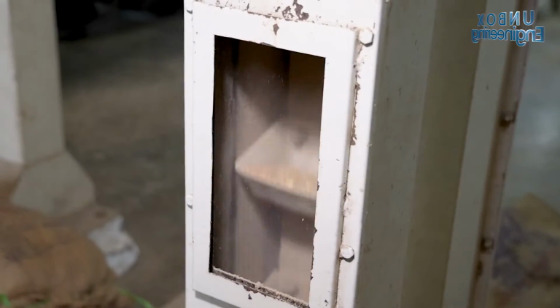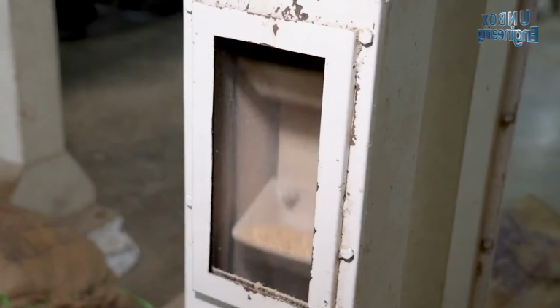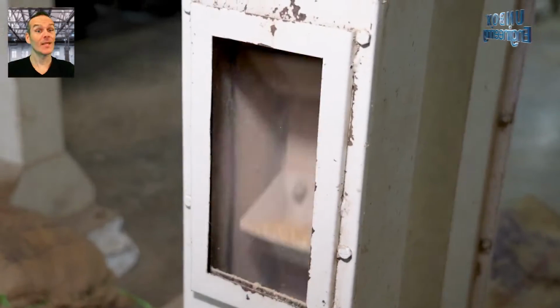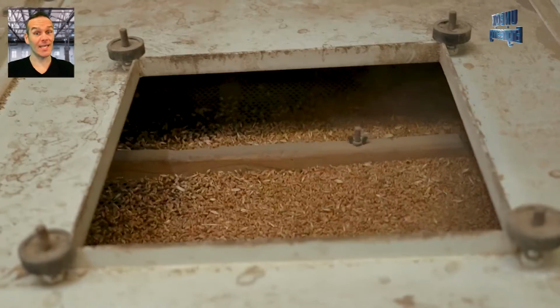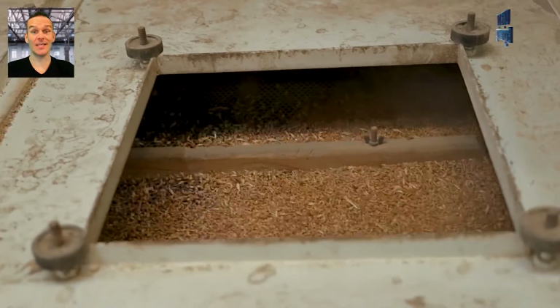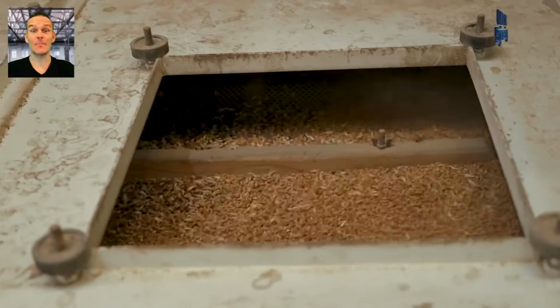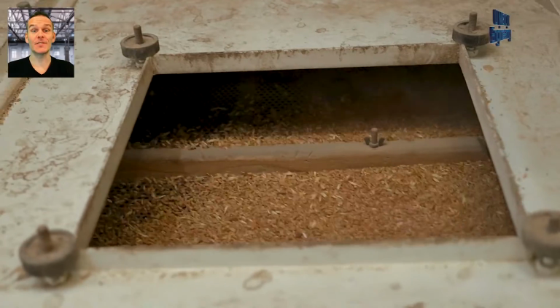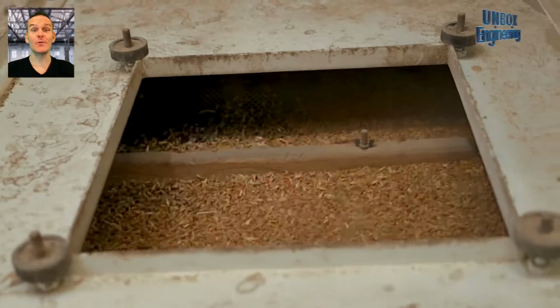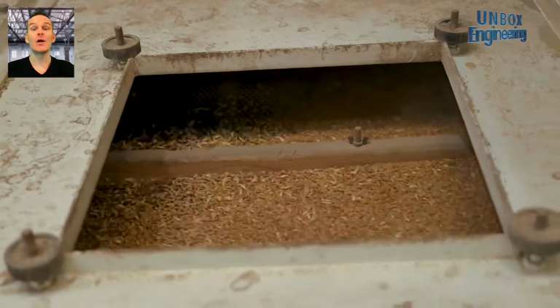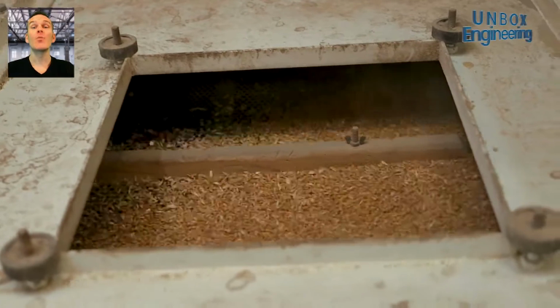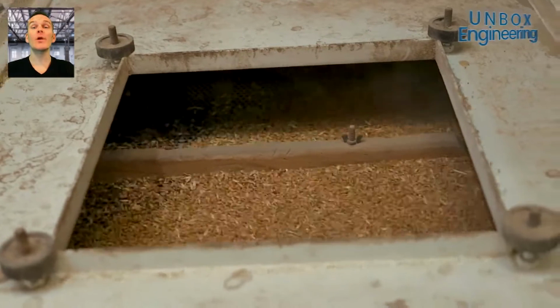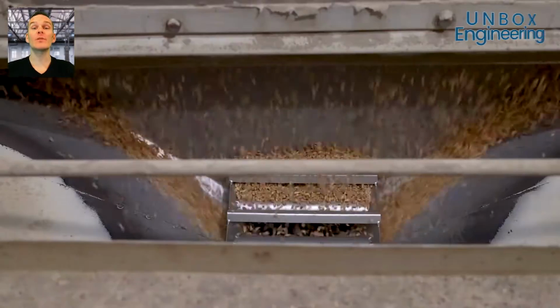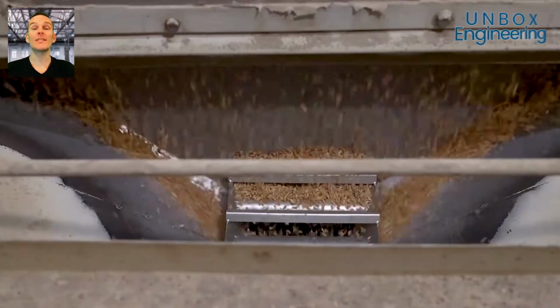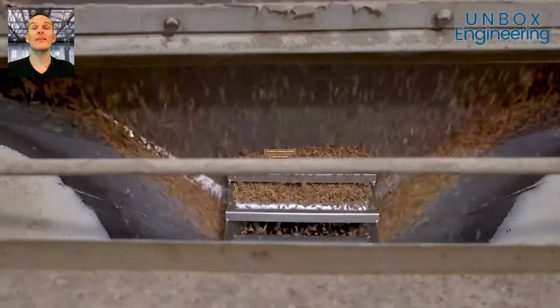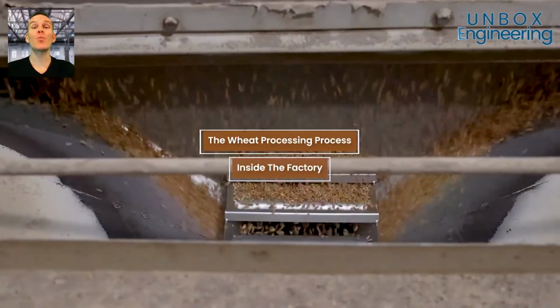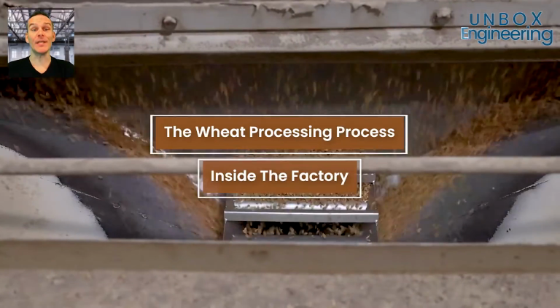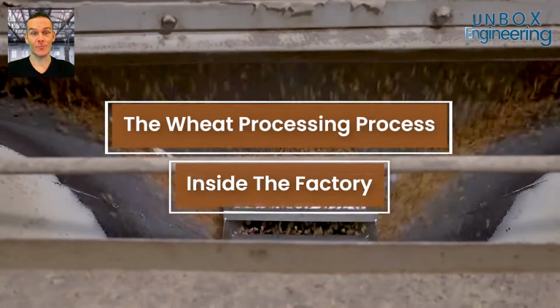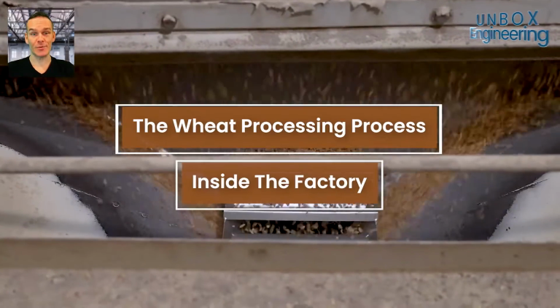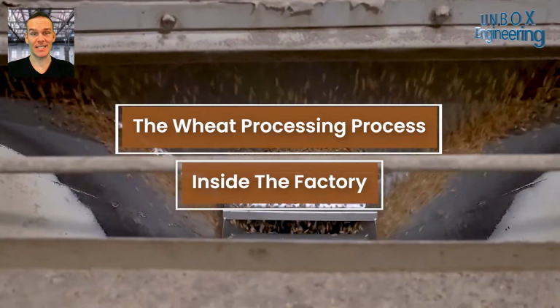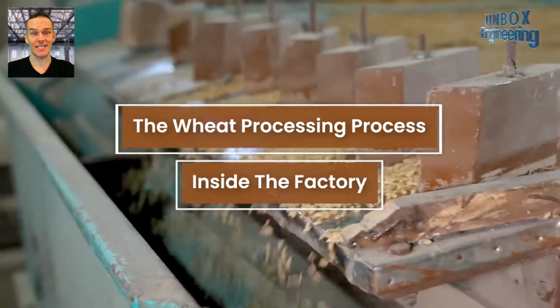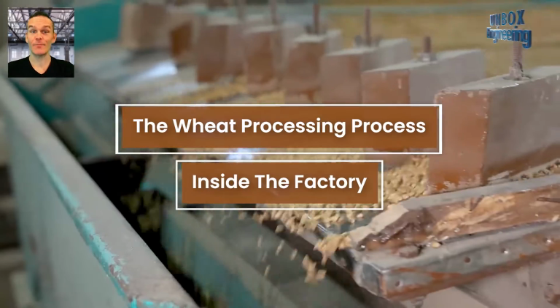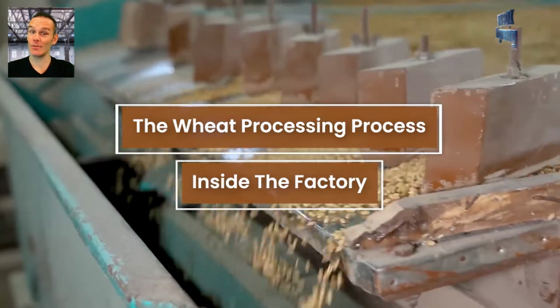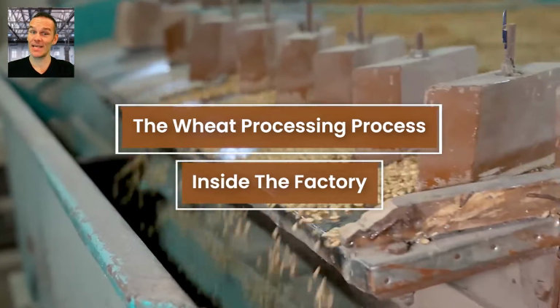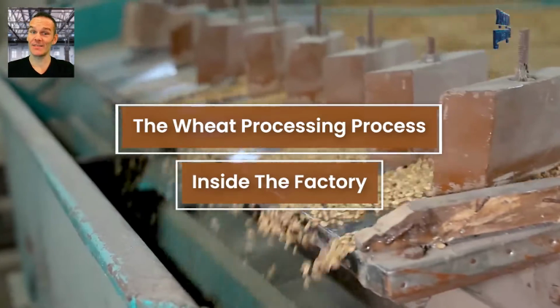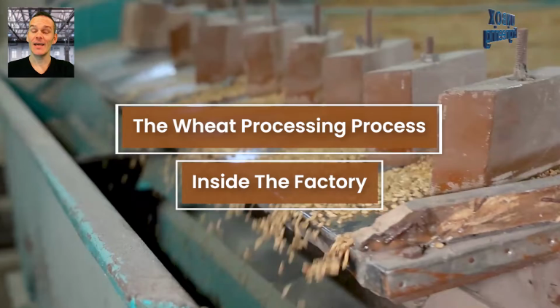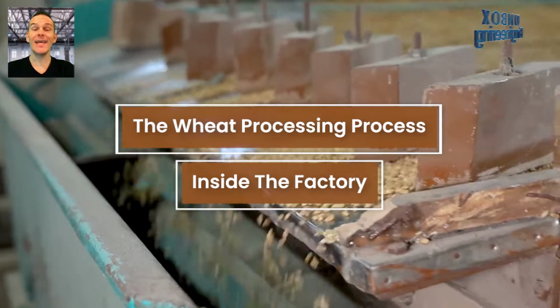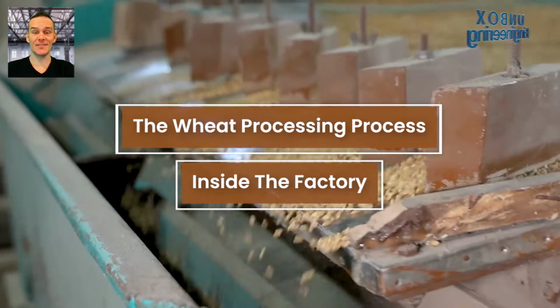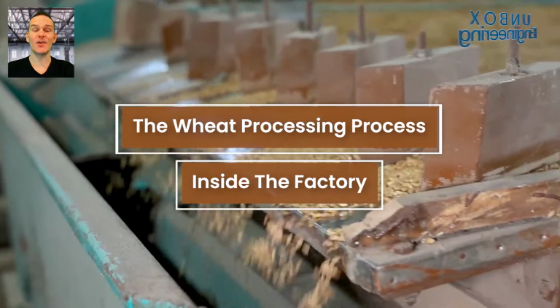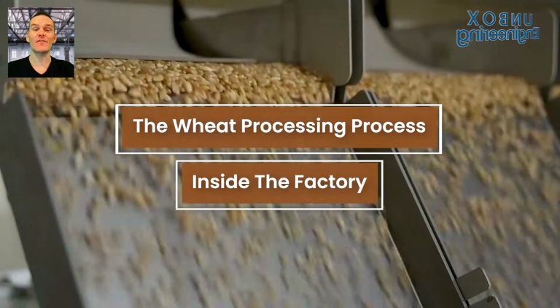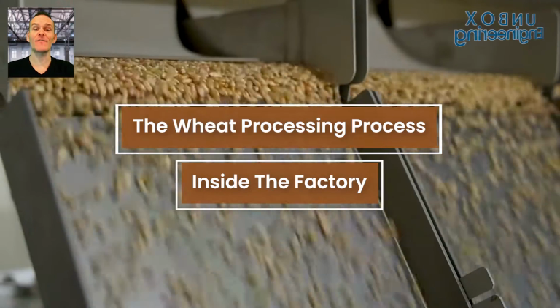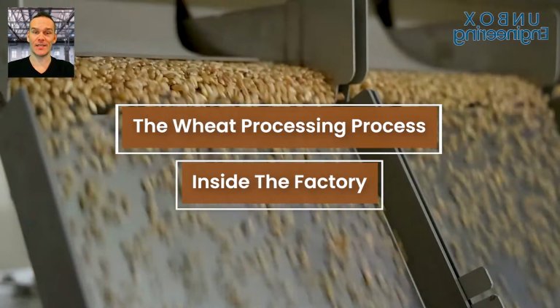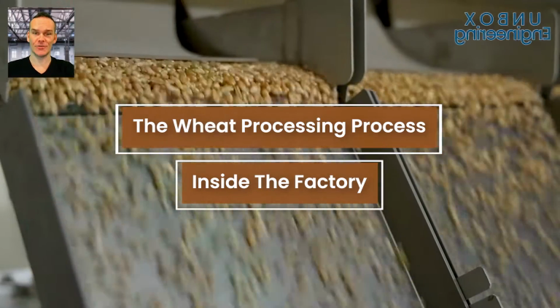In this episode, we will see the wheat processing process inside the factory.